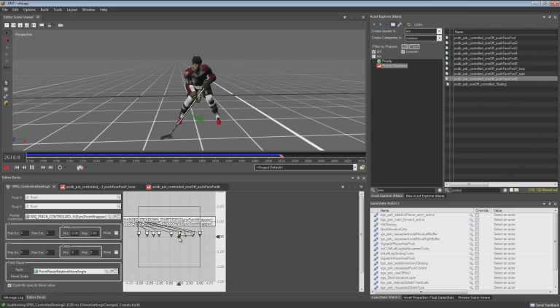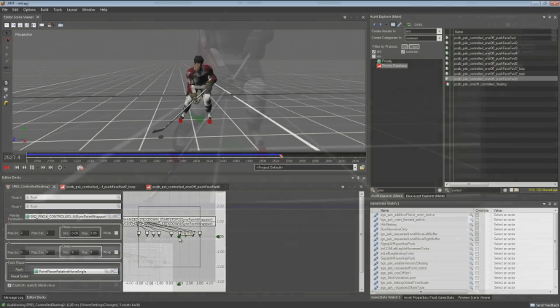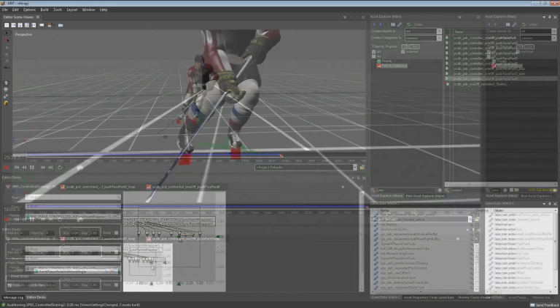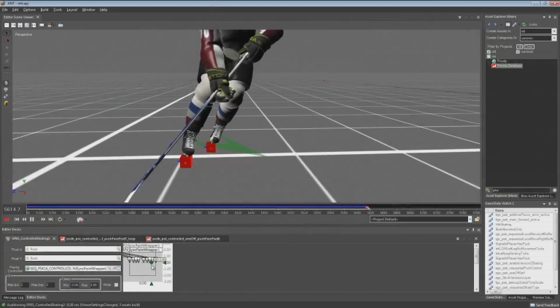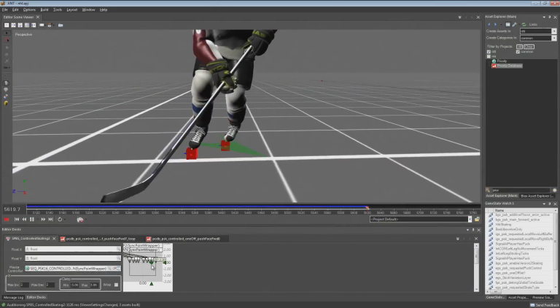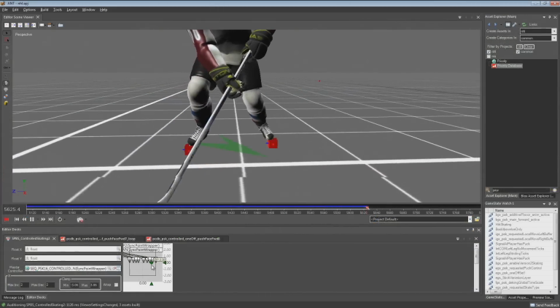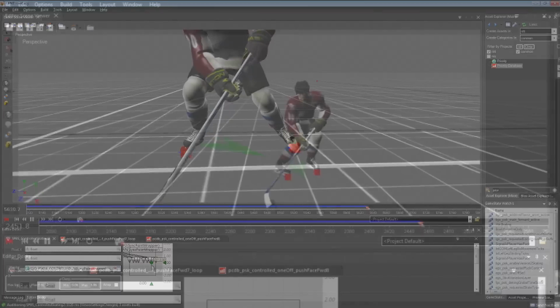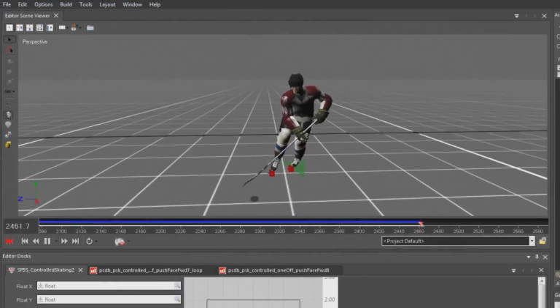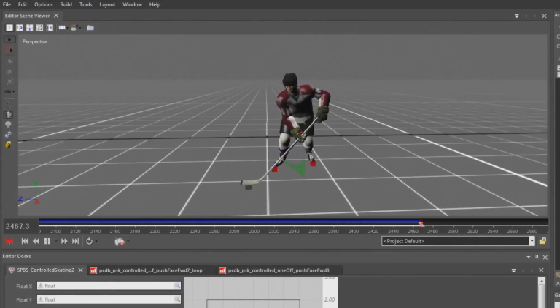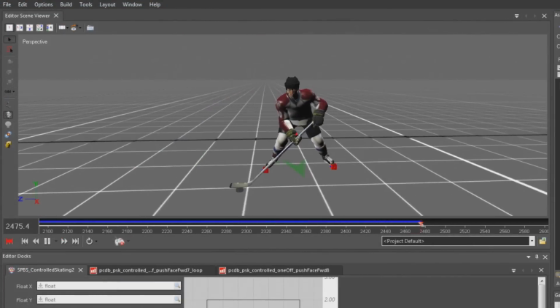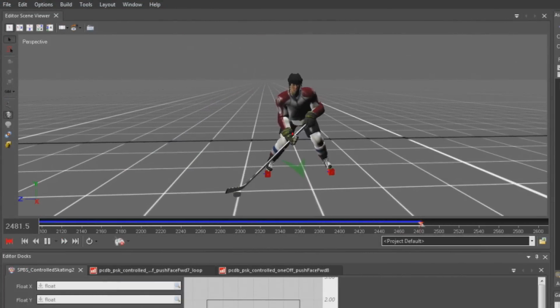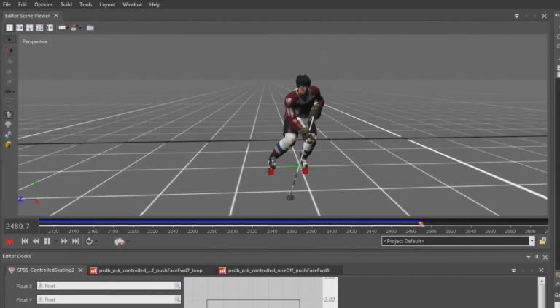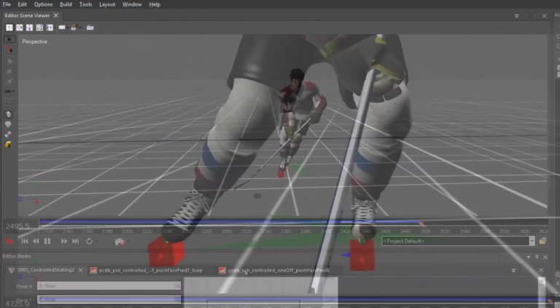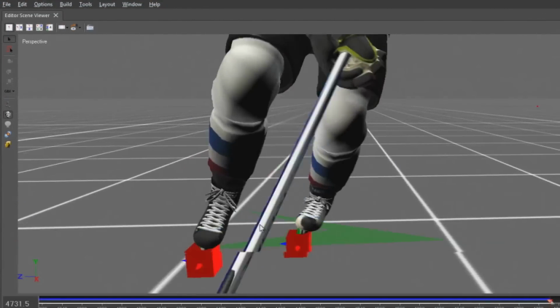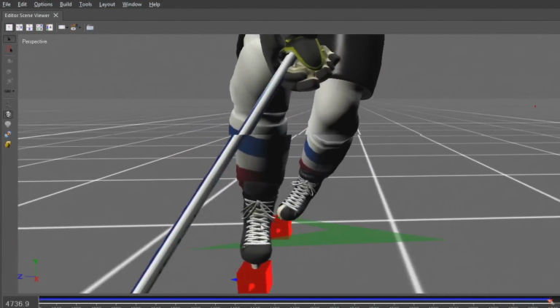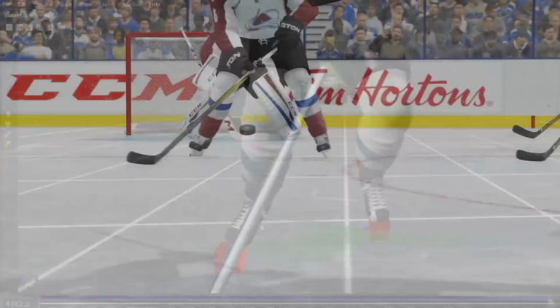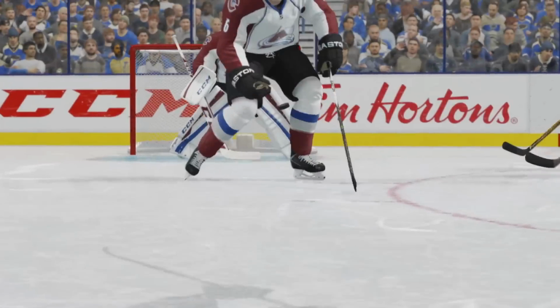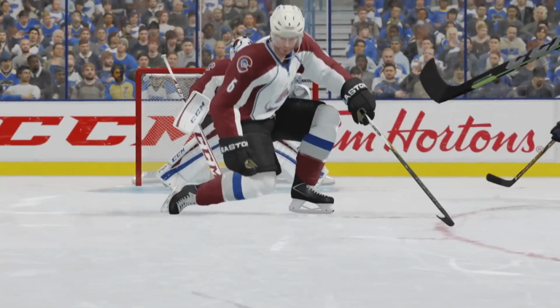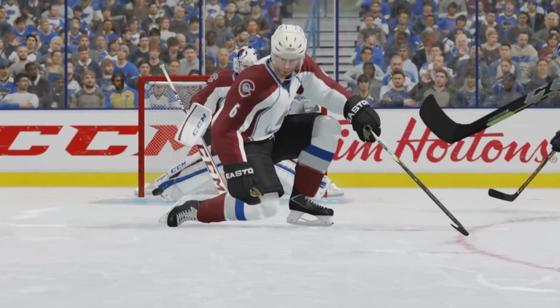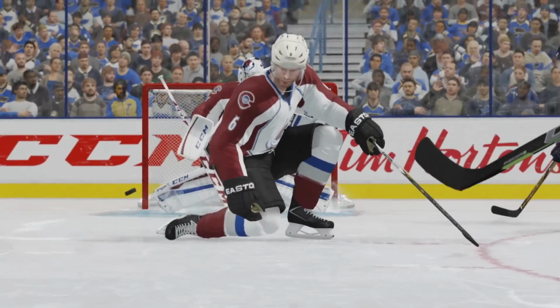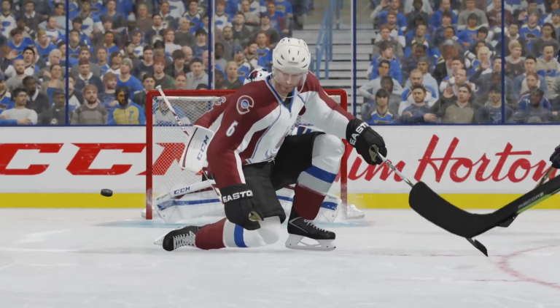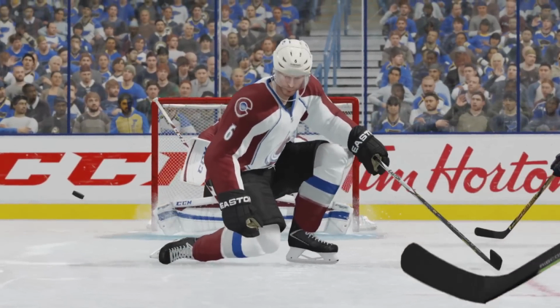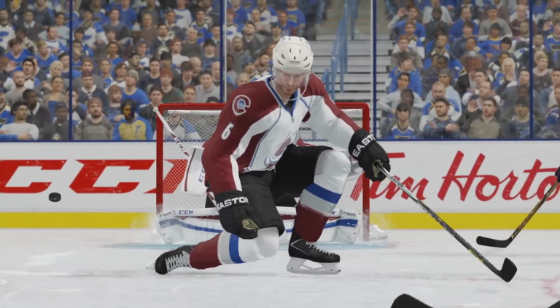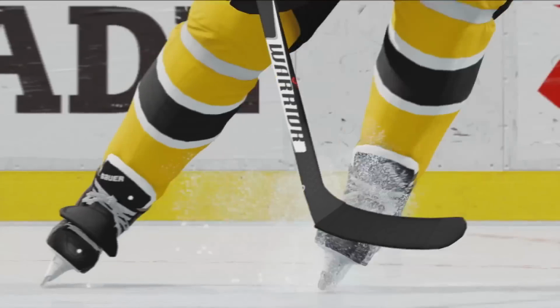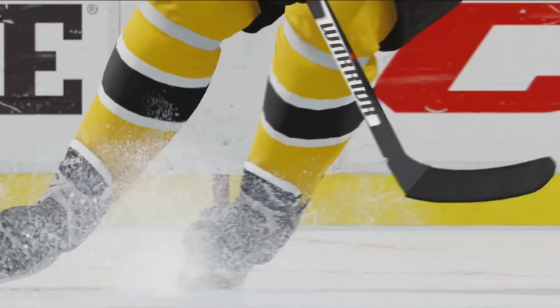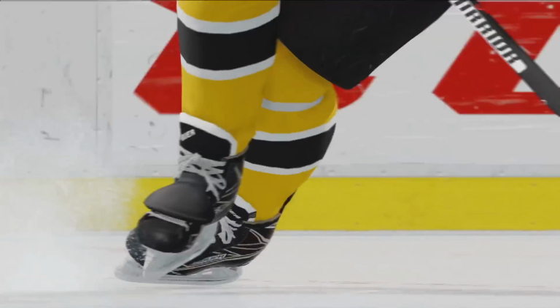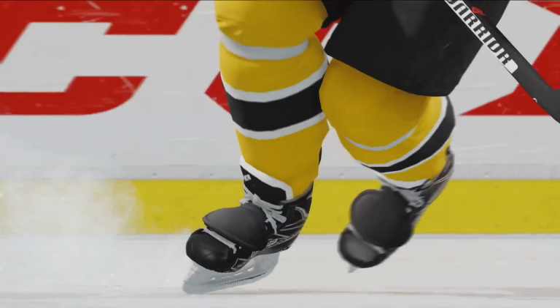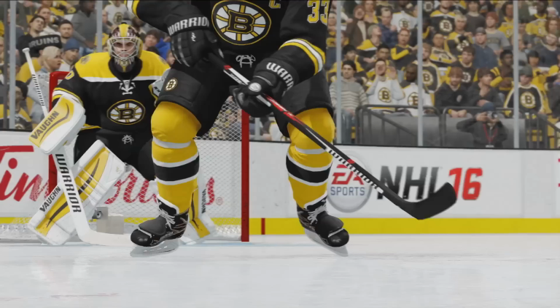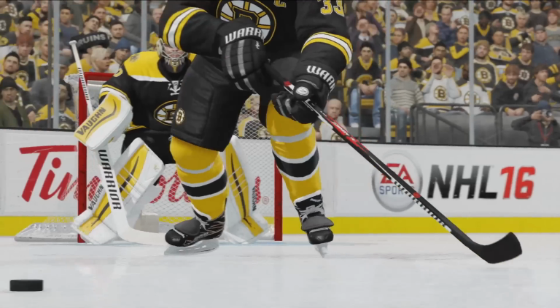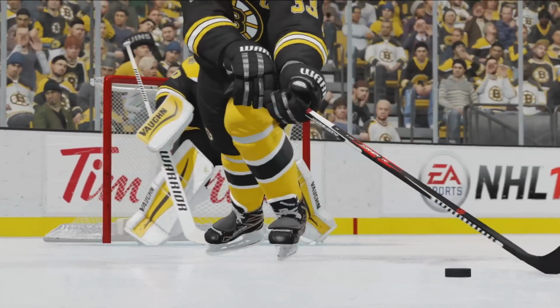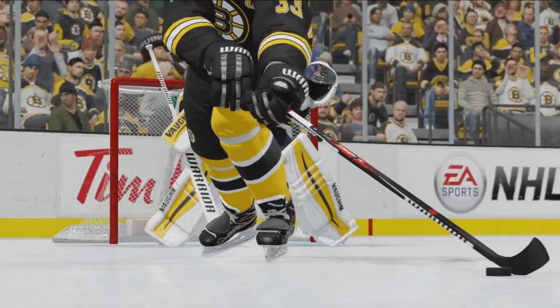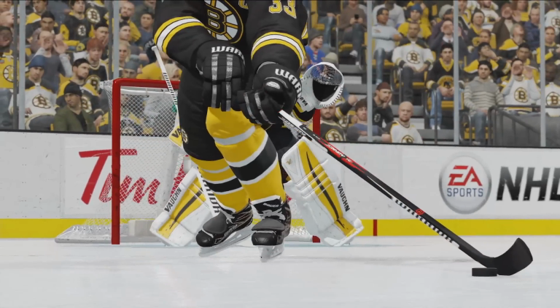Aside from adding core control, strafes can be used when repositioning to block a shooting lane, or when stepping over to block a pass.